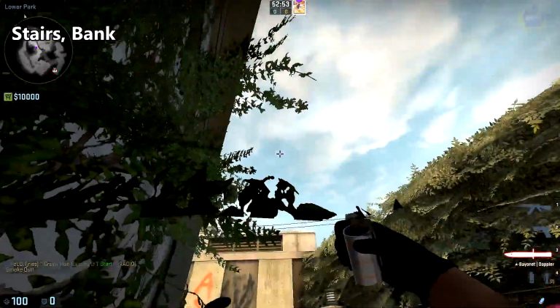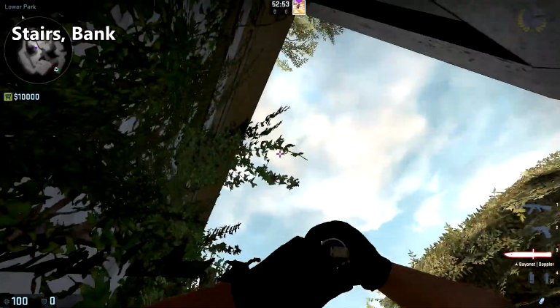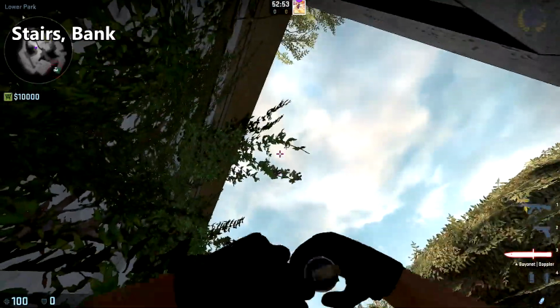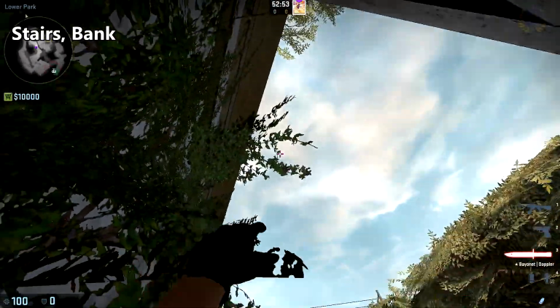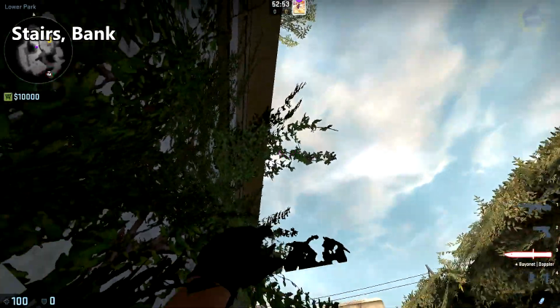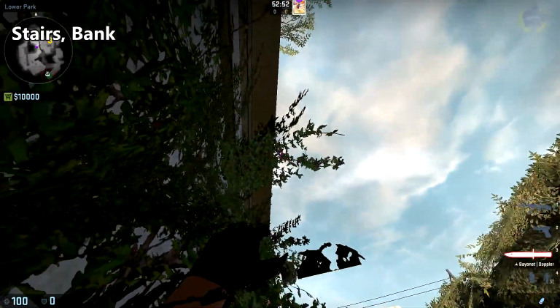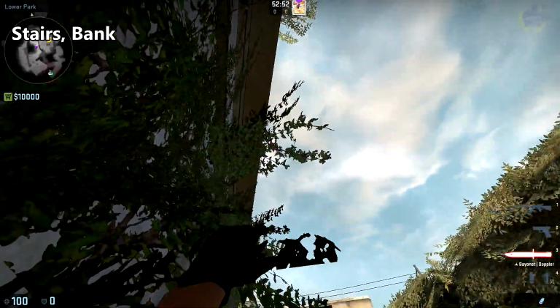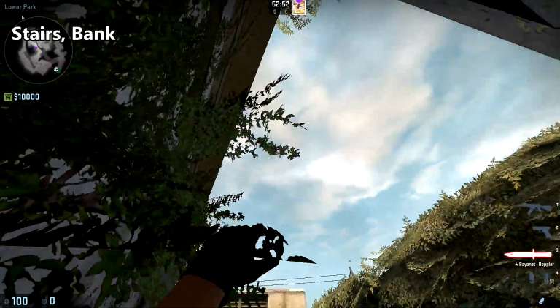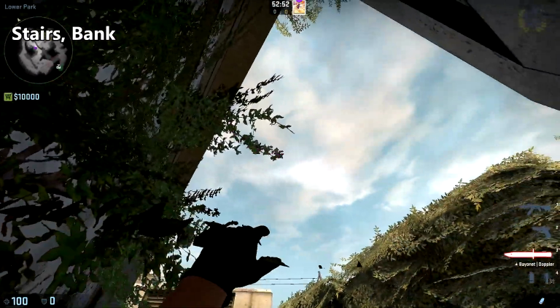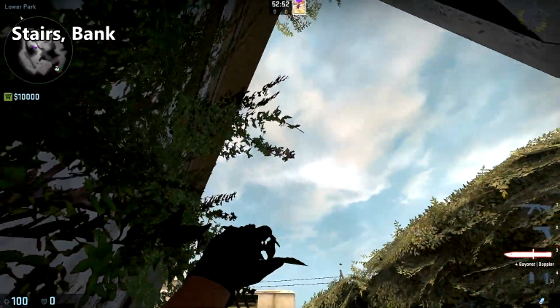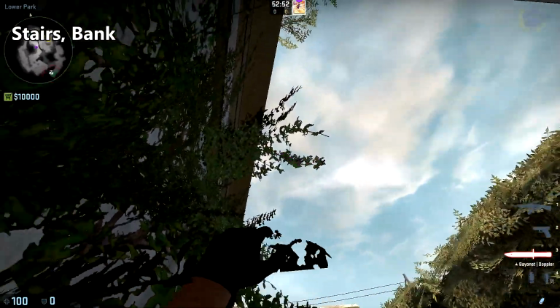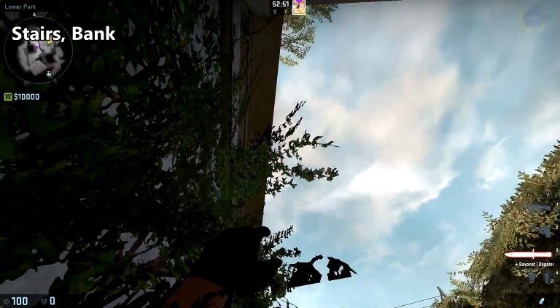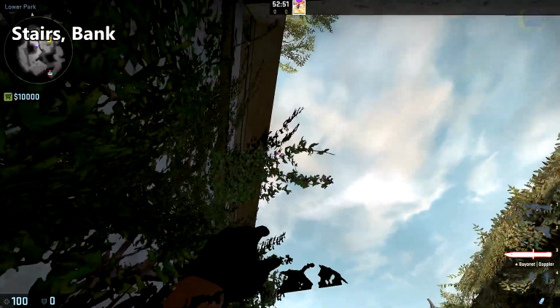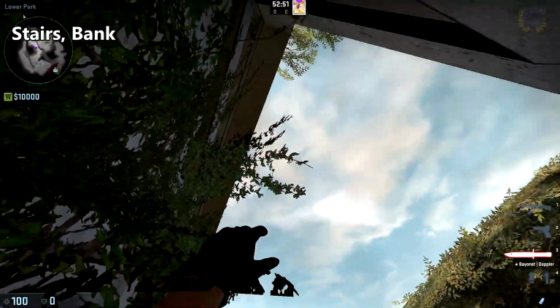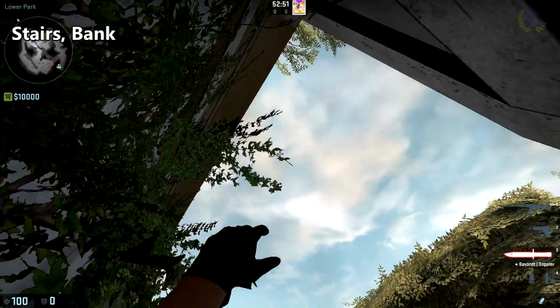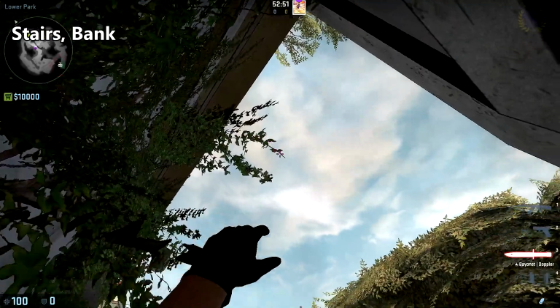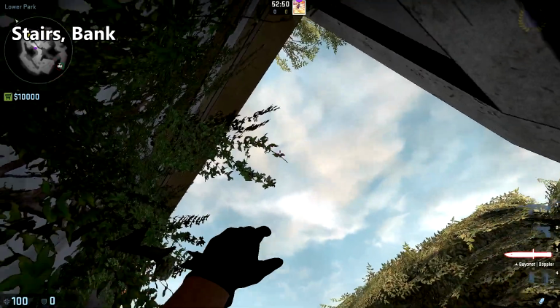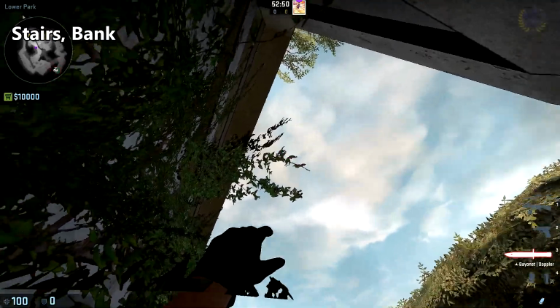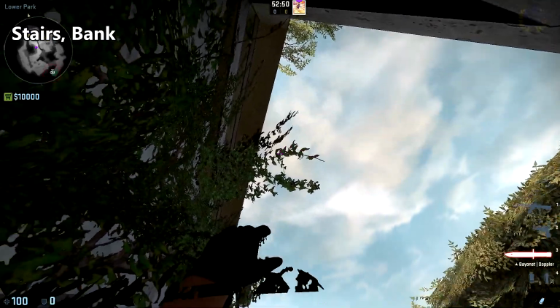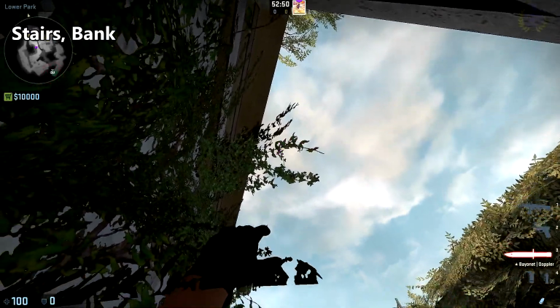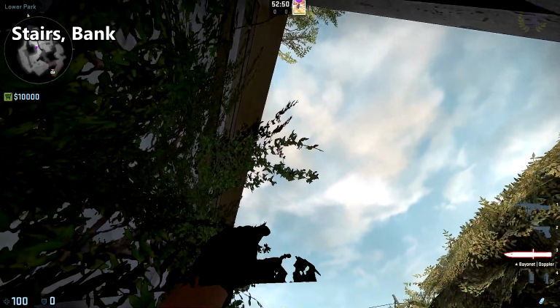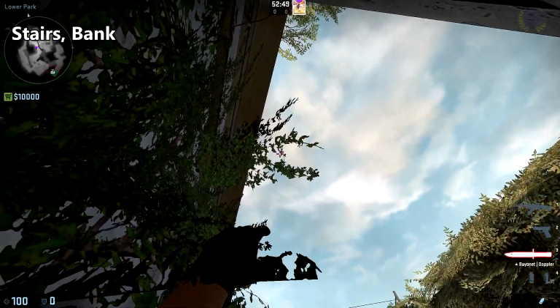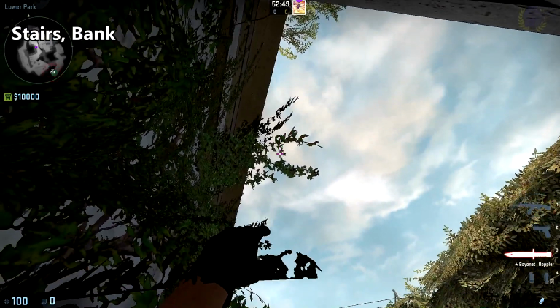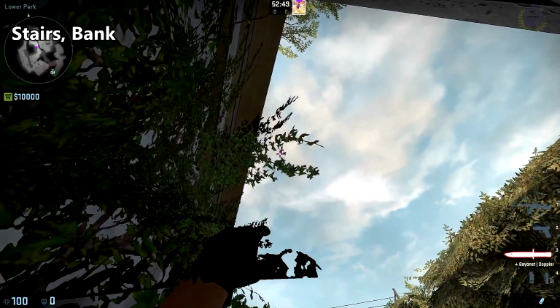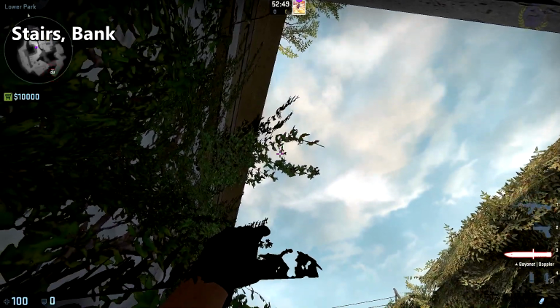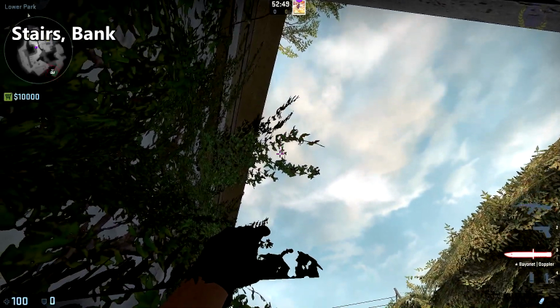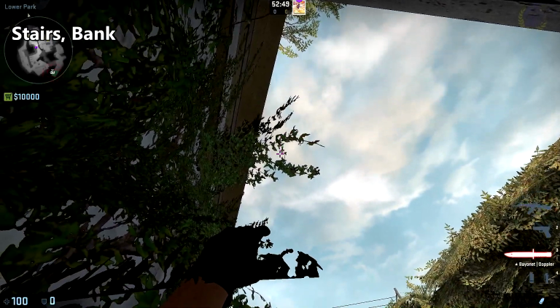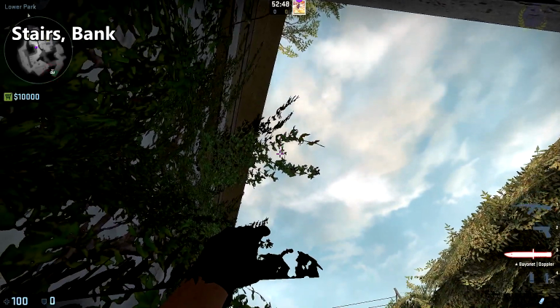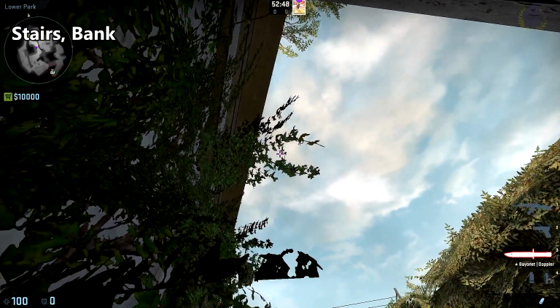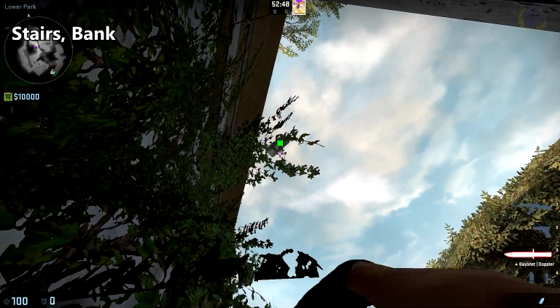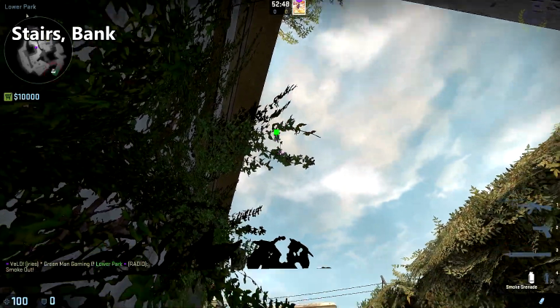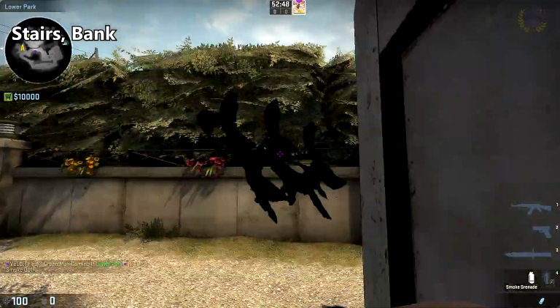To smoke off stairs, place your crosshair between these two branches right about here, and throw.